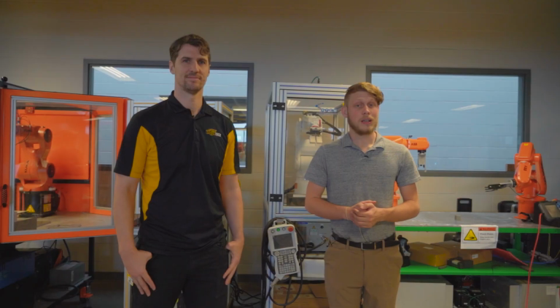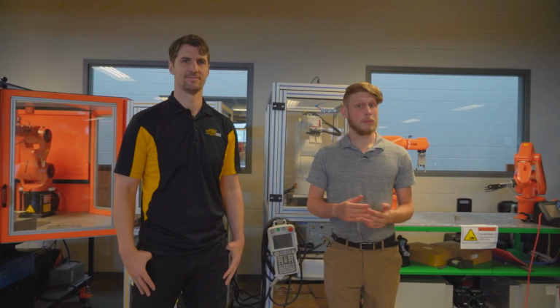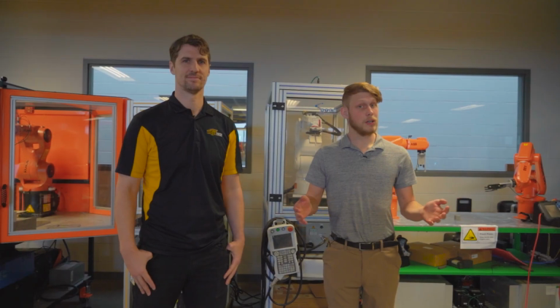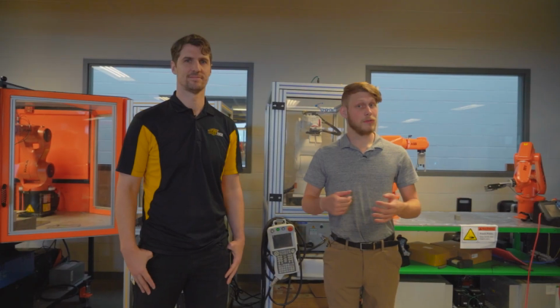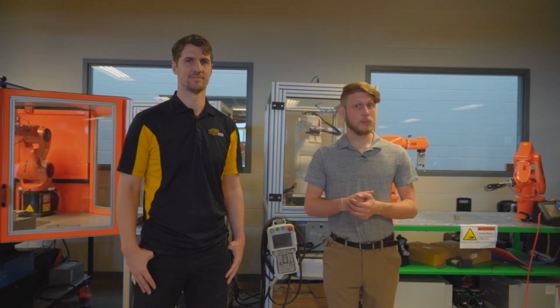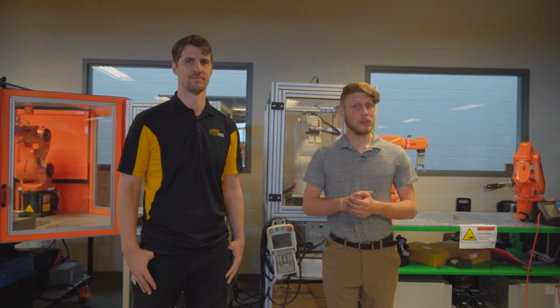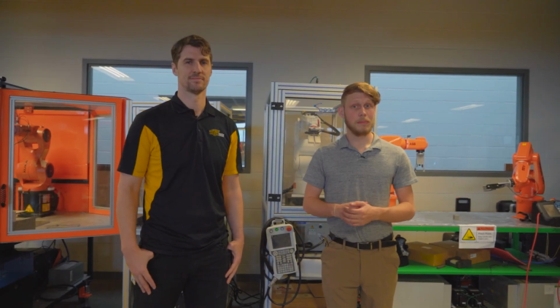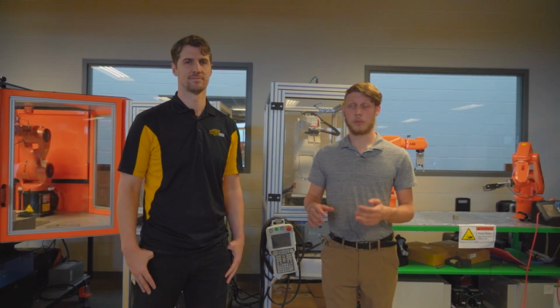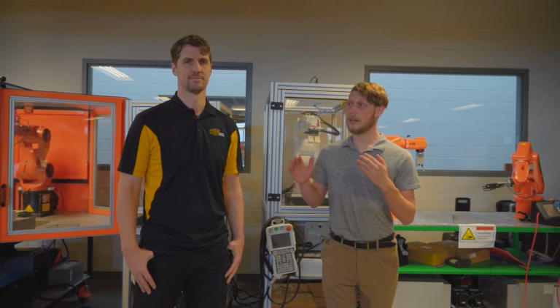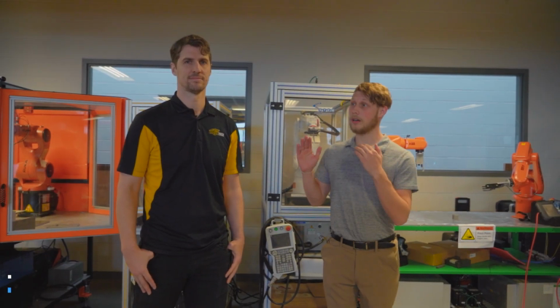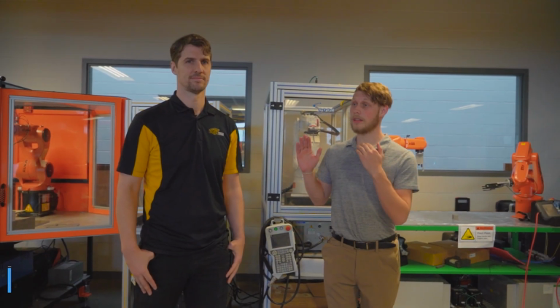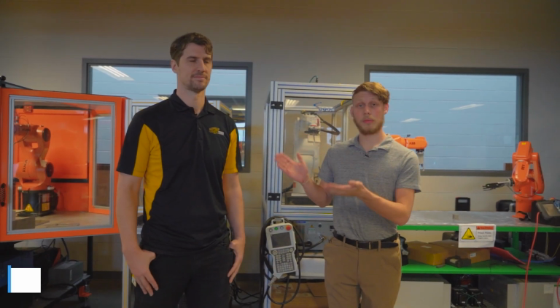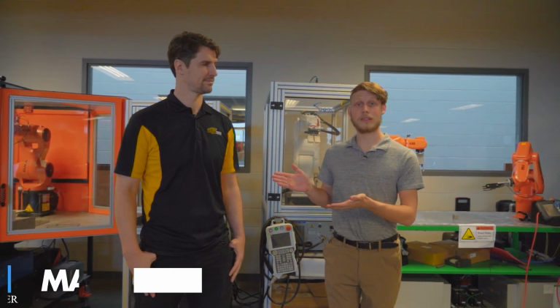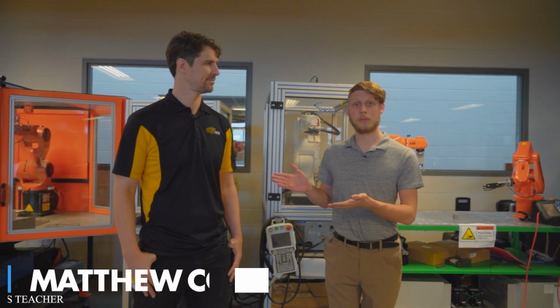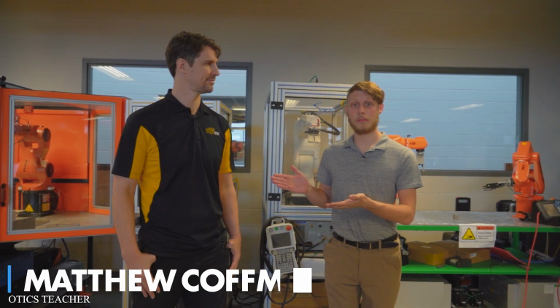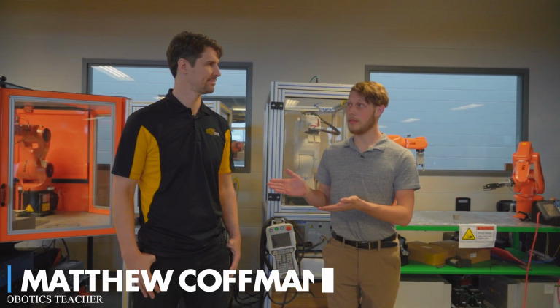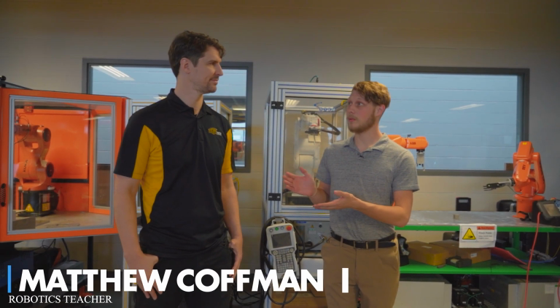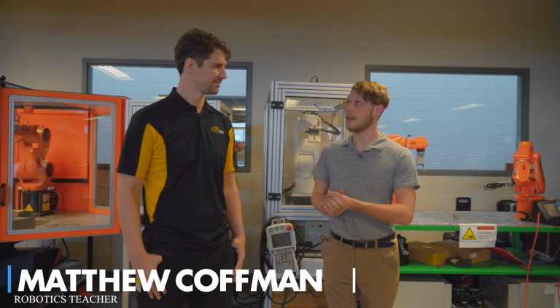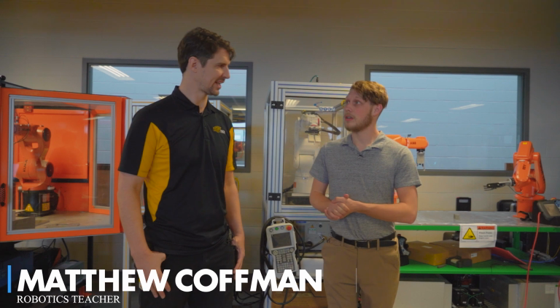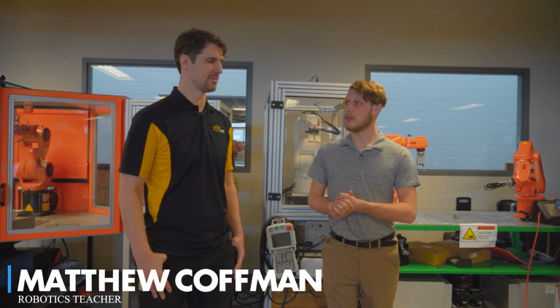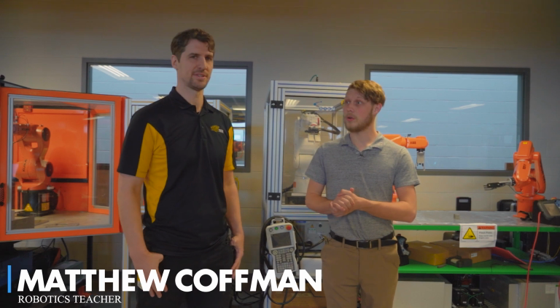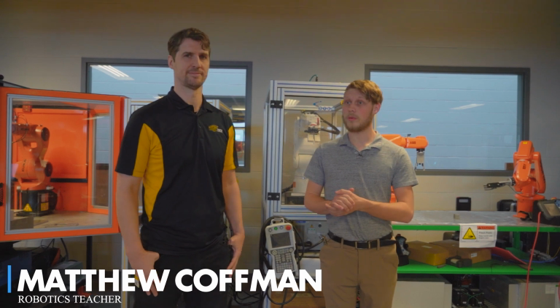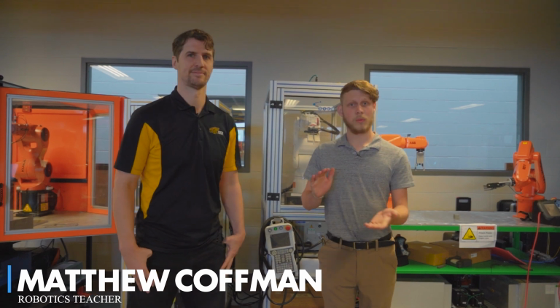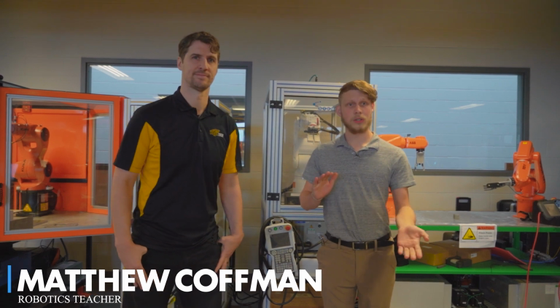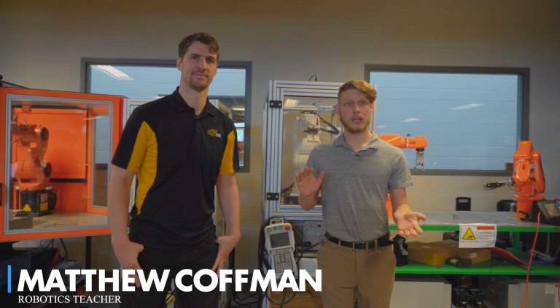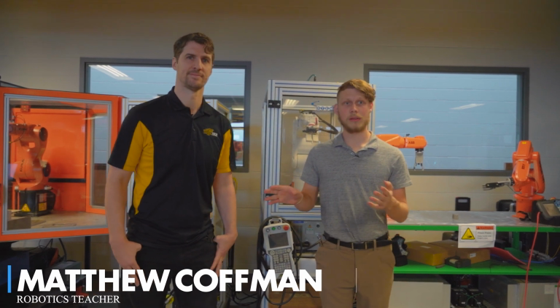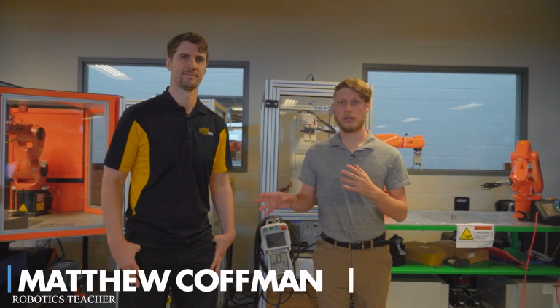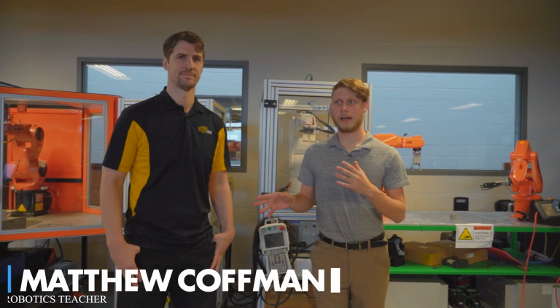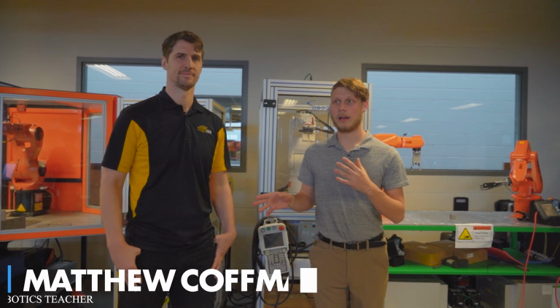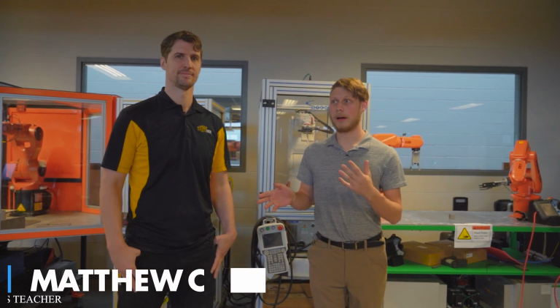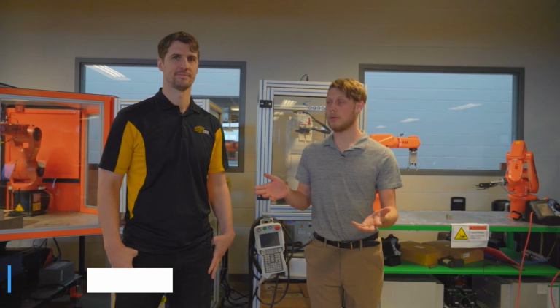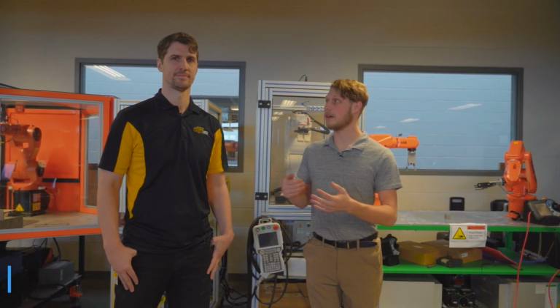It's Bailey here from FutureMaker Lab and we're here at the Robotics Lab with Matthew. So why don't you tell me a little bit about robotics?